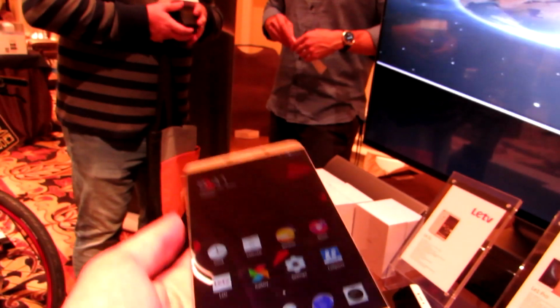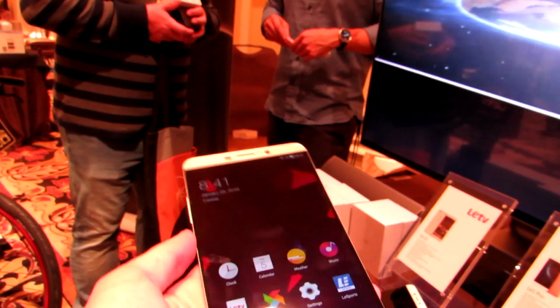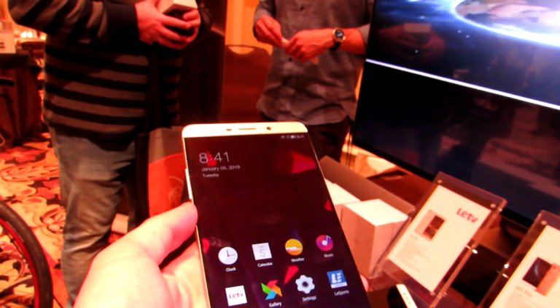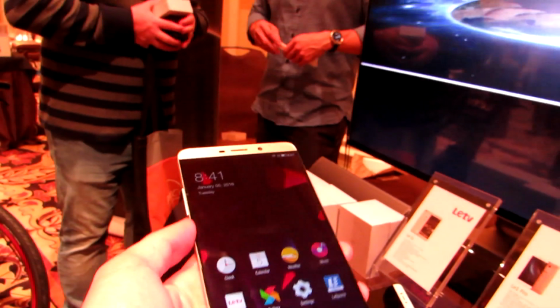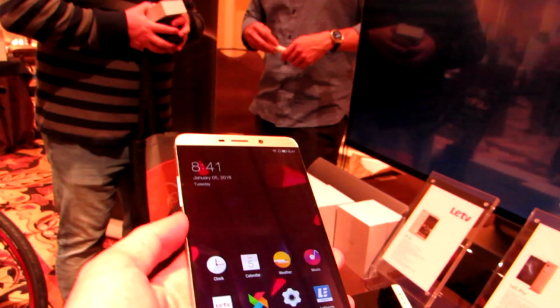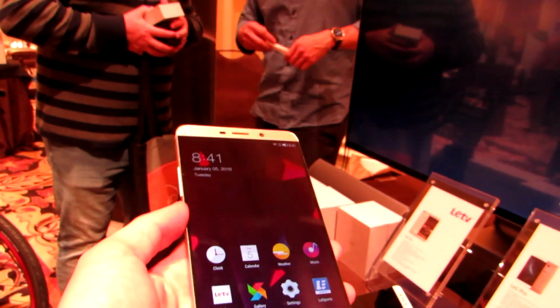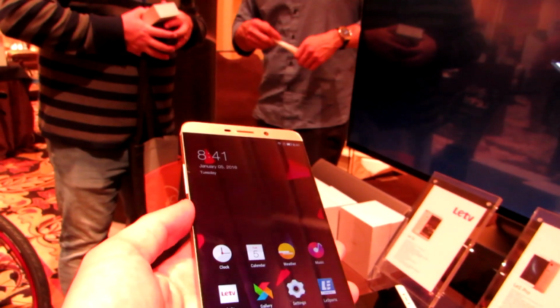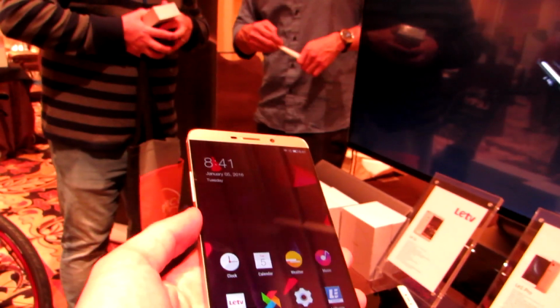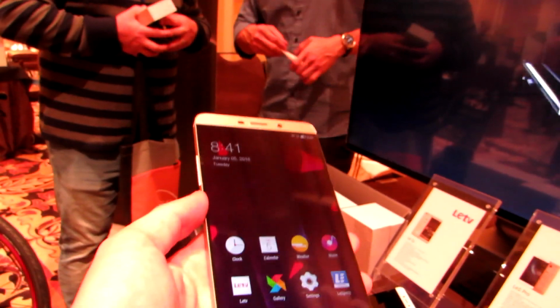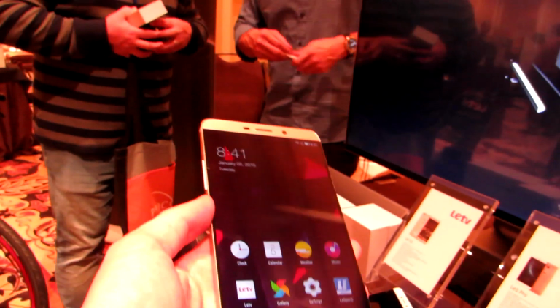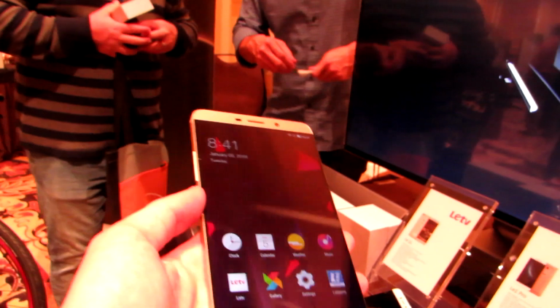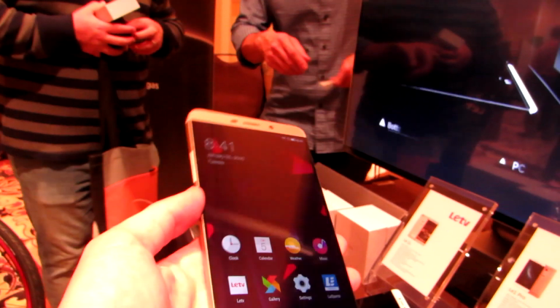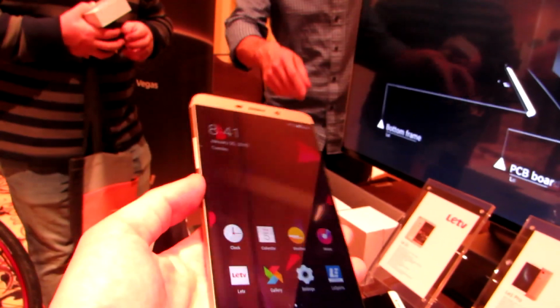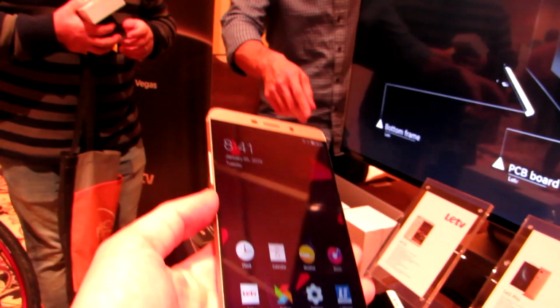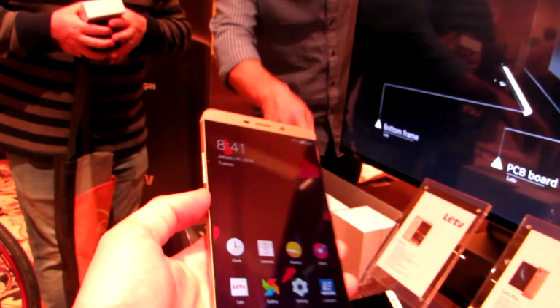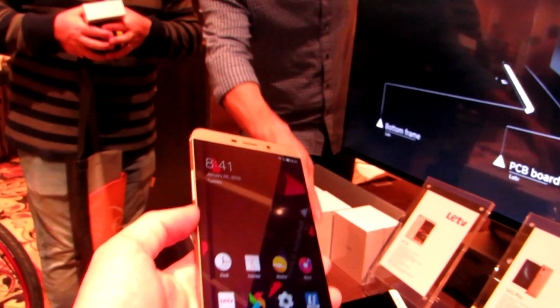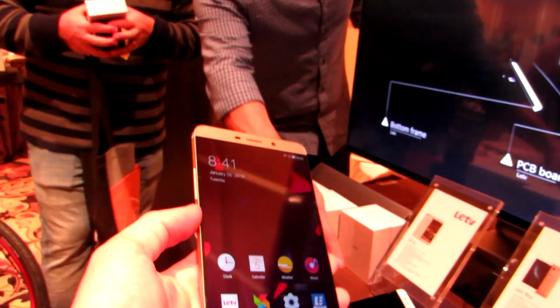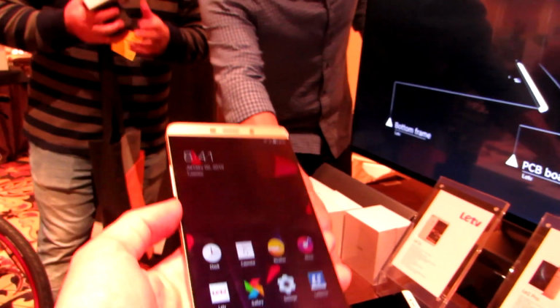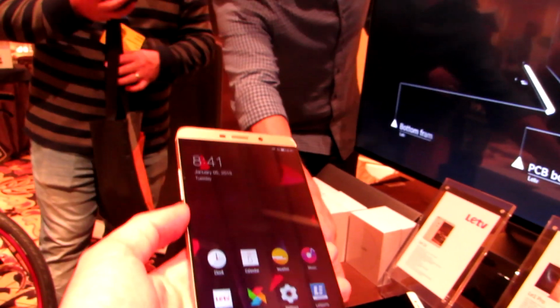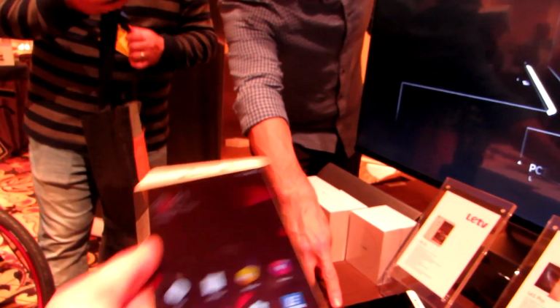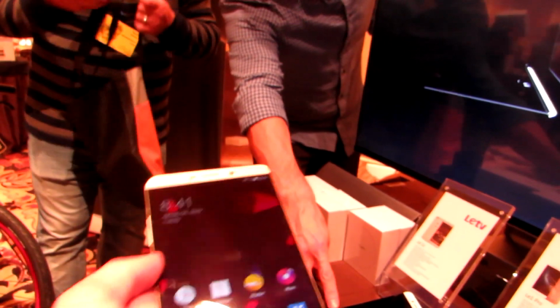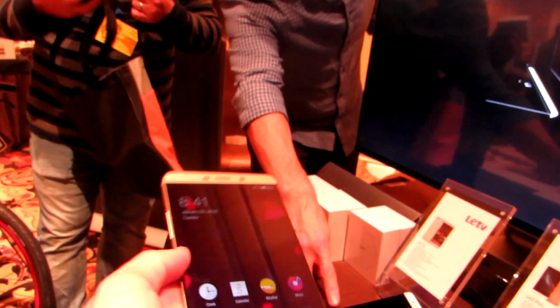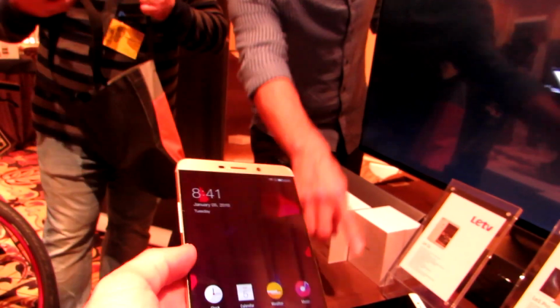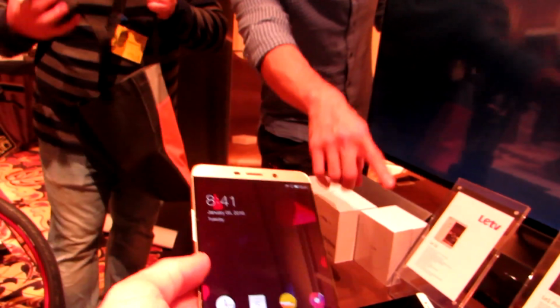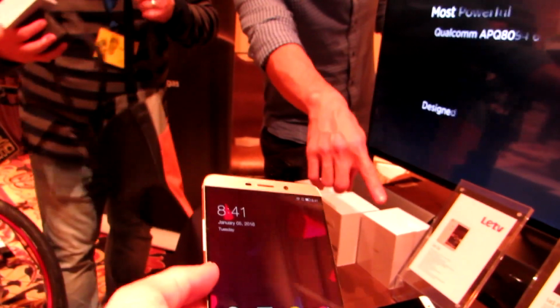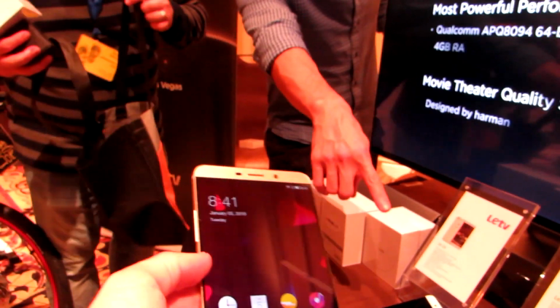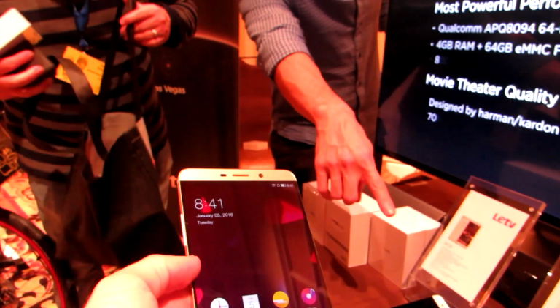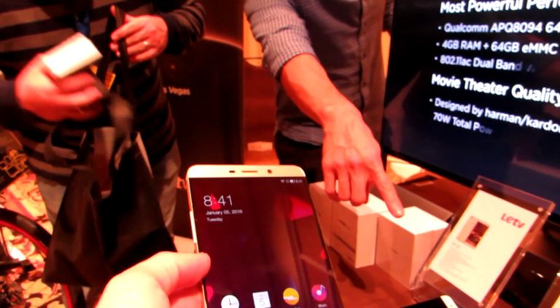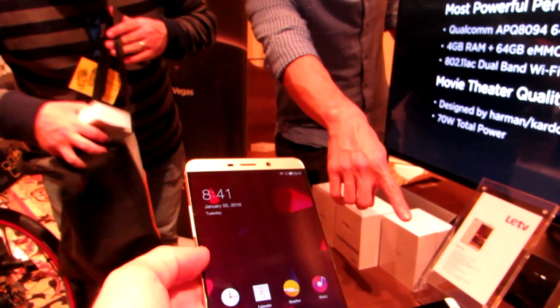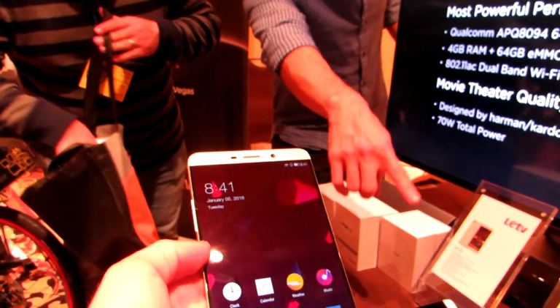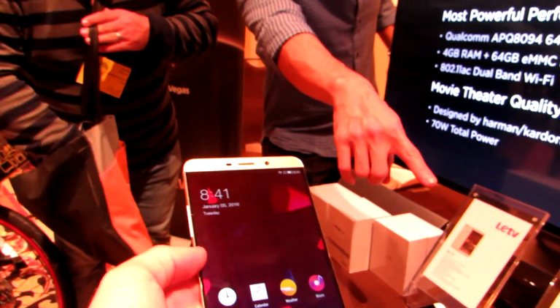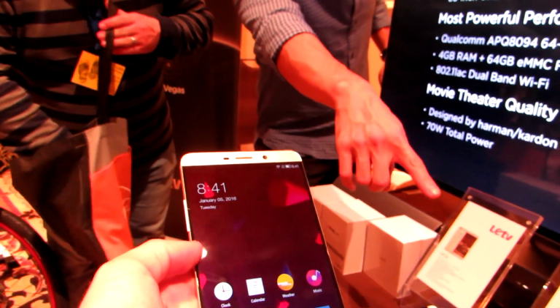But in the future, this company might be offering this phone or other phones in the US — they're just sort of dipping their toes in the US waters at this point.